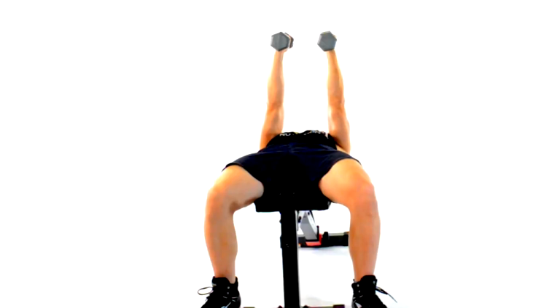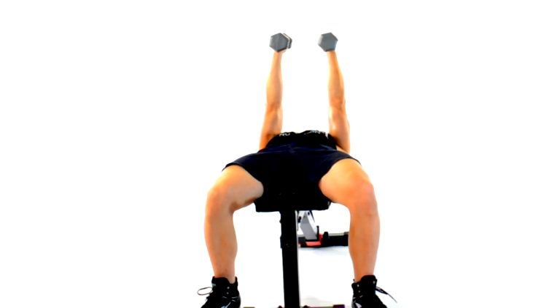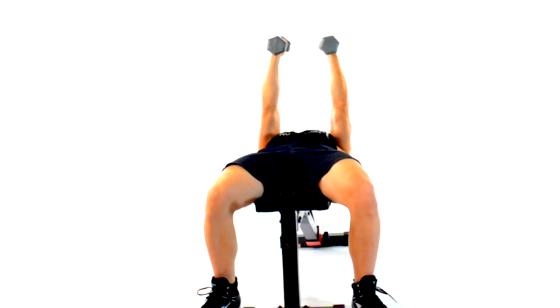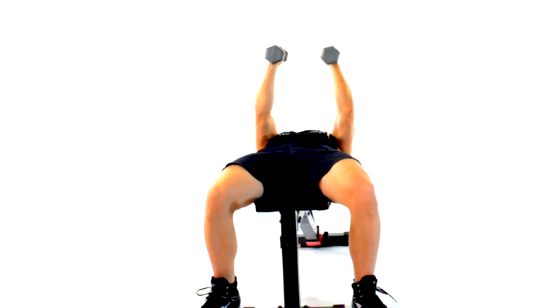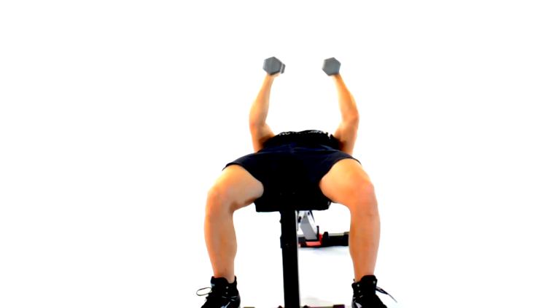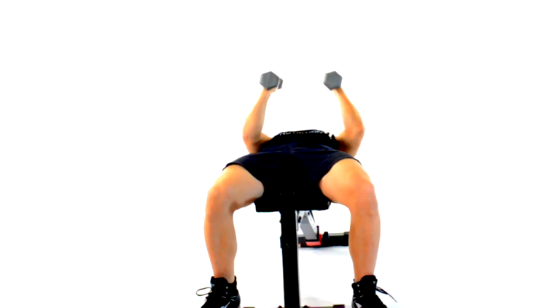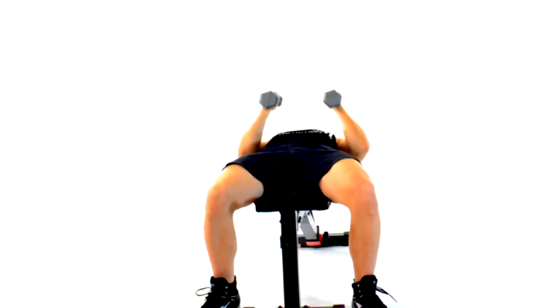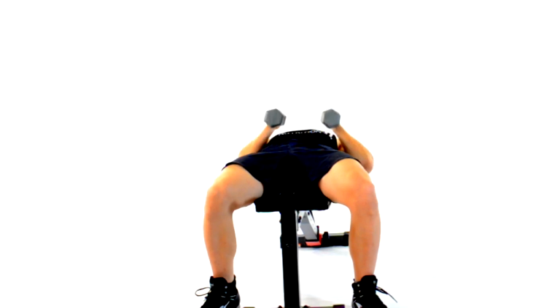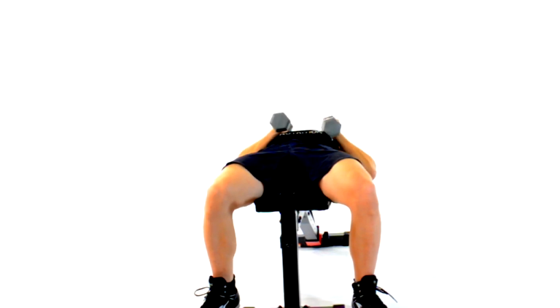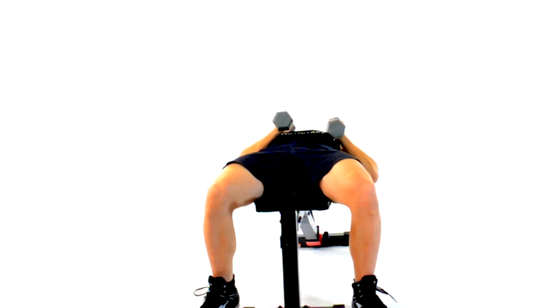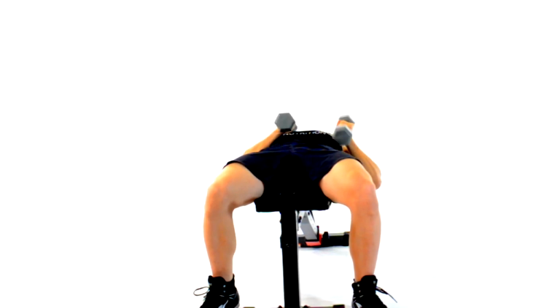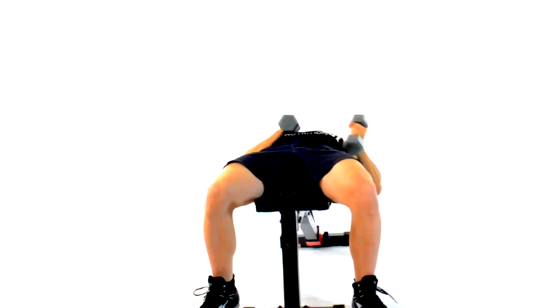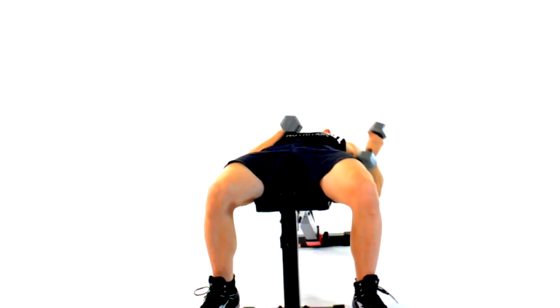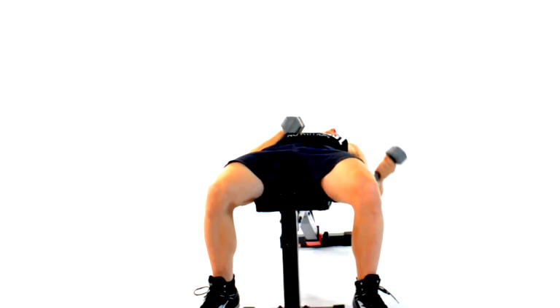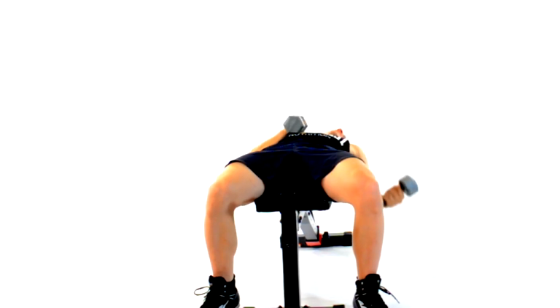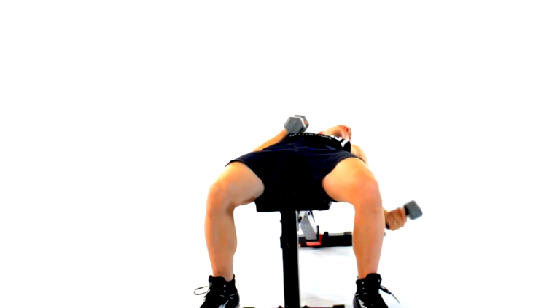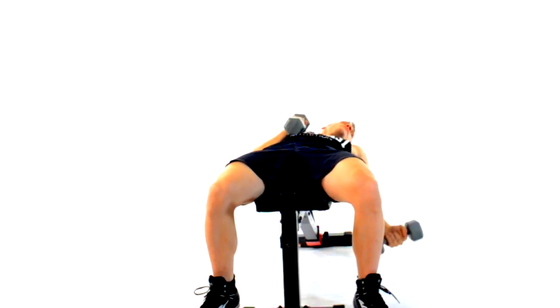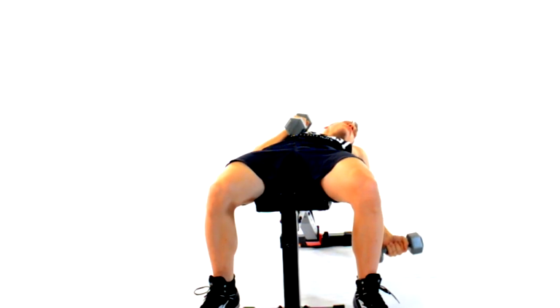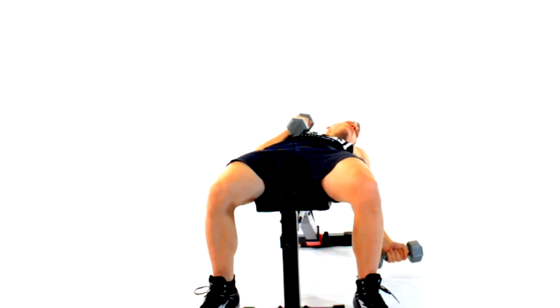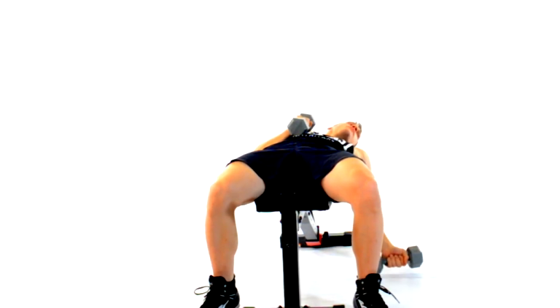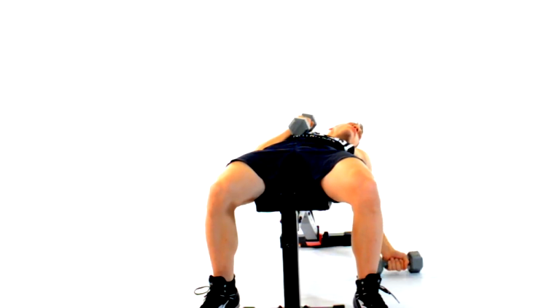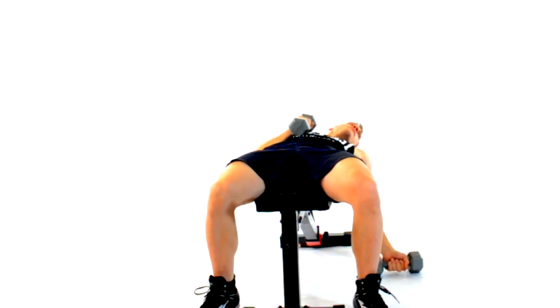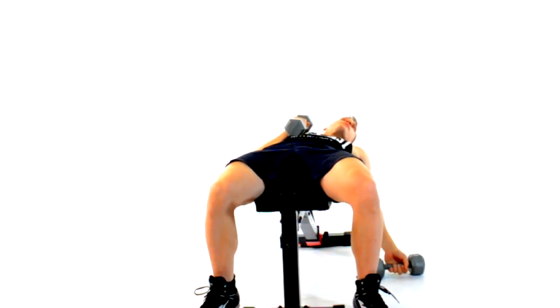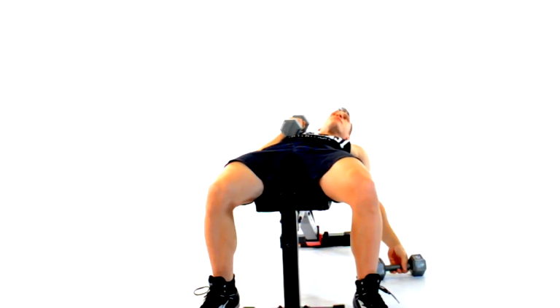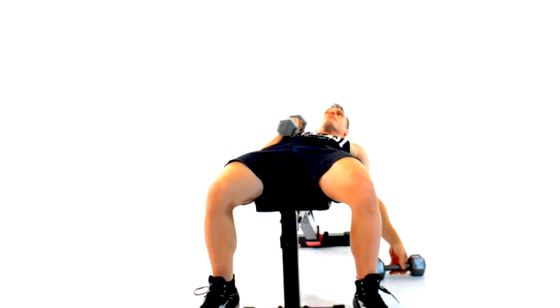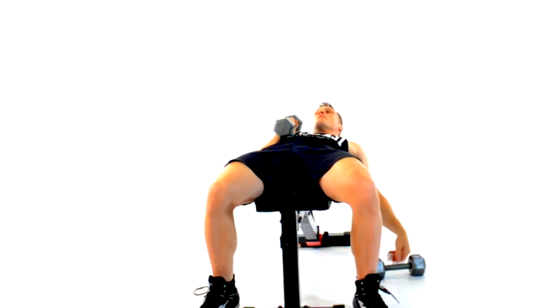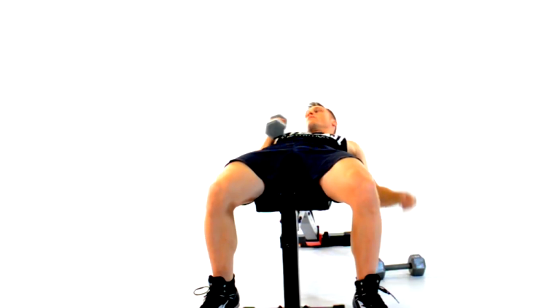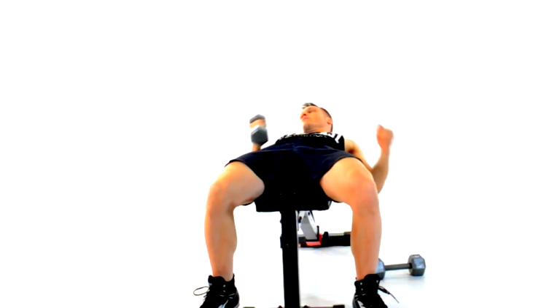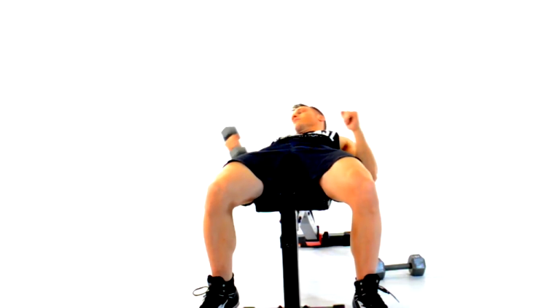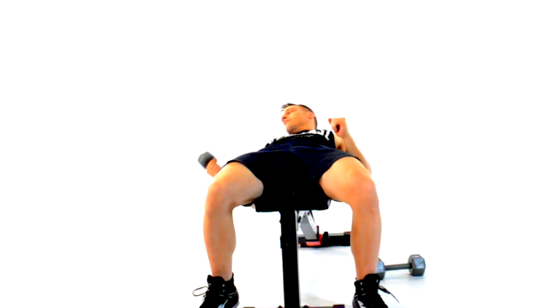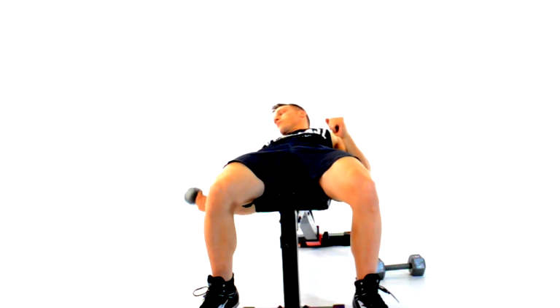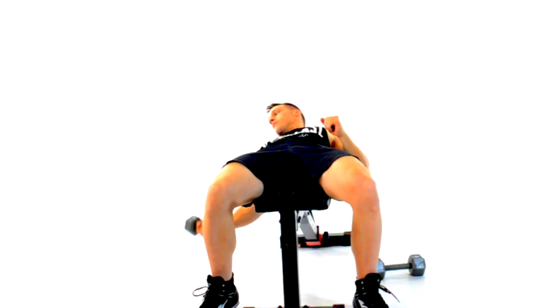When you're done, don't just drop the weights. While on the flat bench, I like to use one arm at a time and place the dumbbells back on the ground.